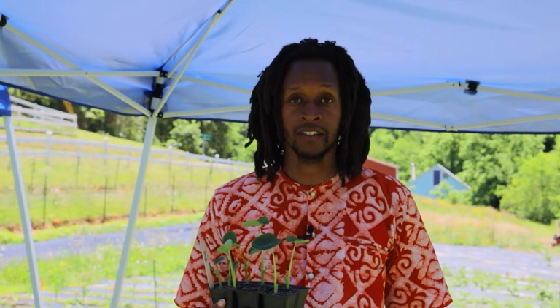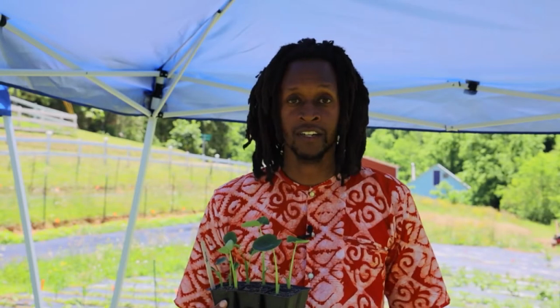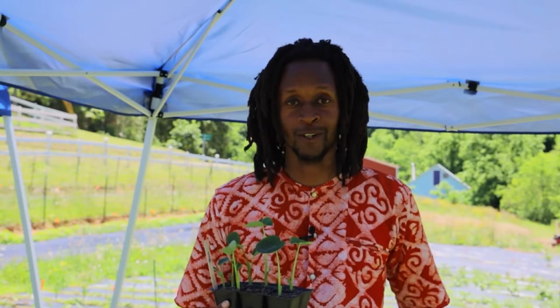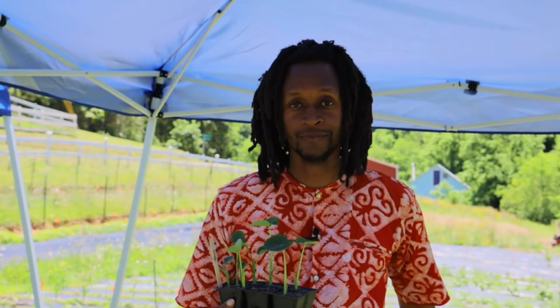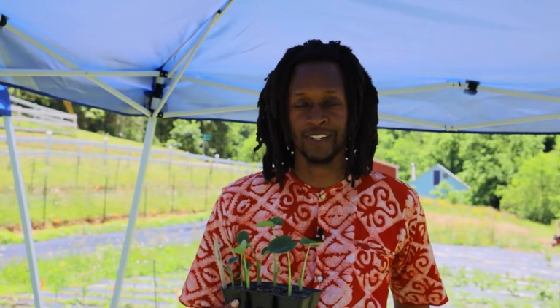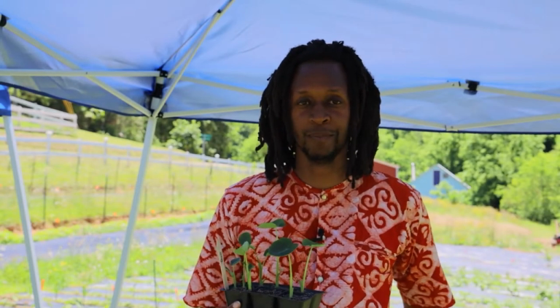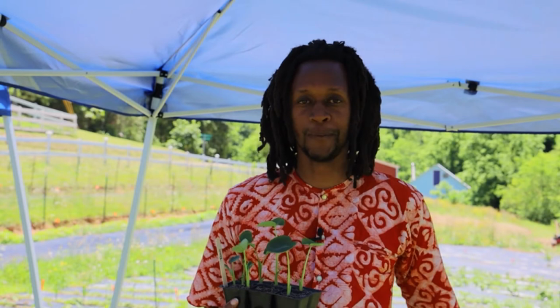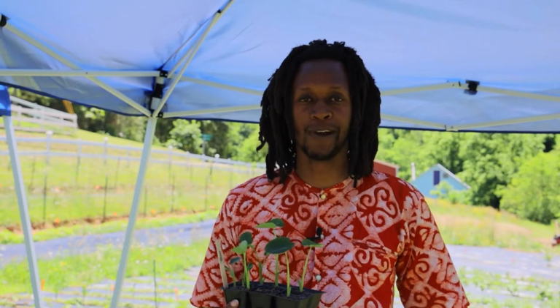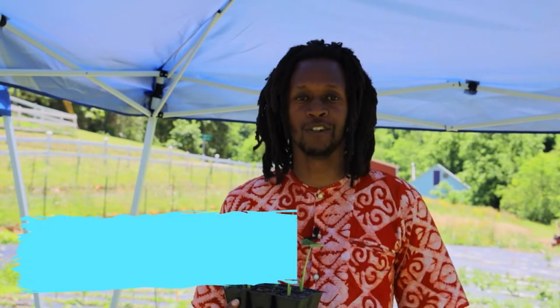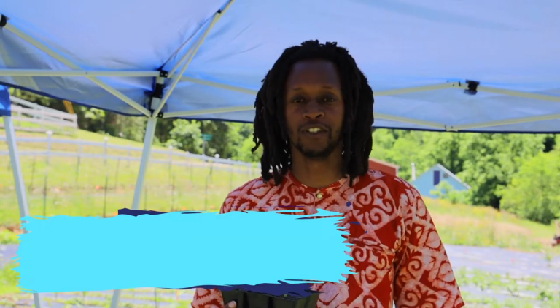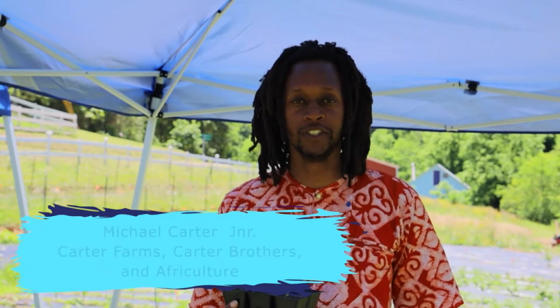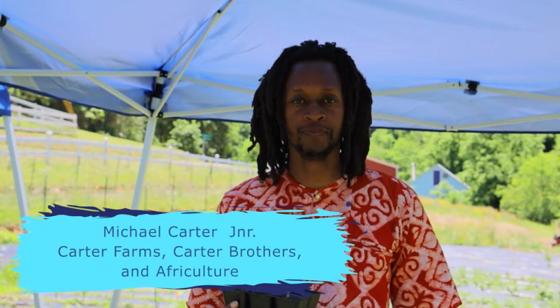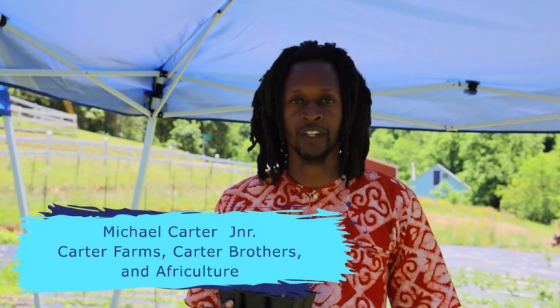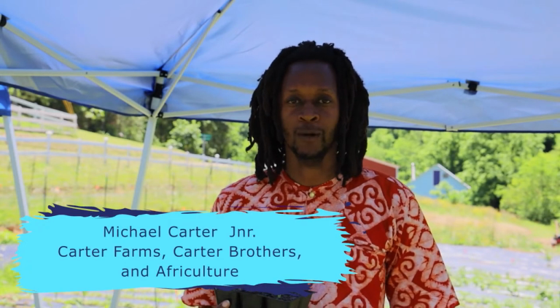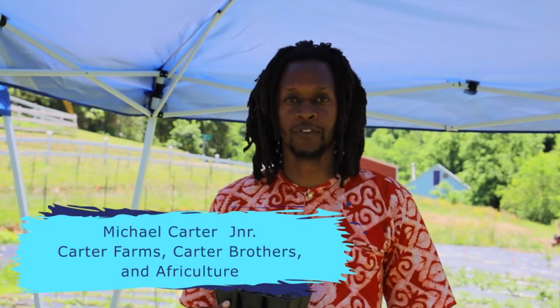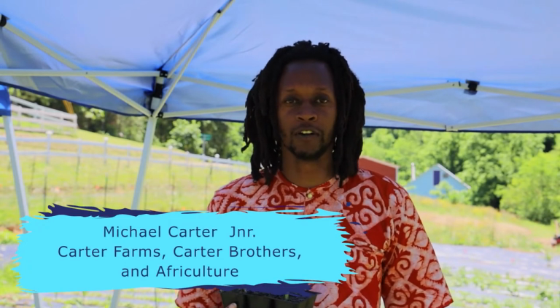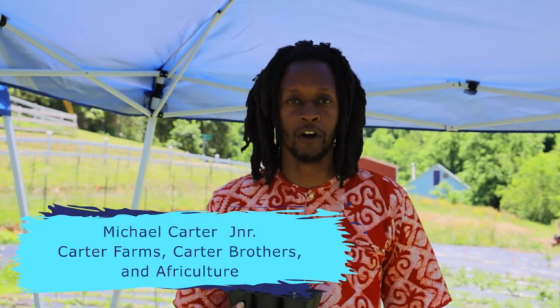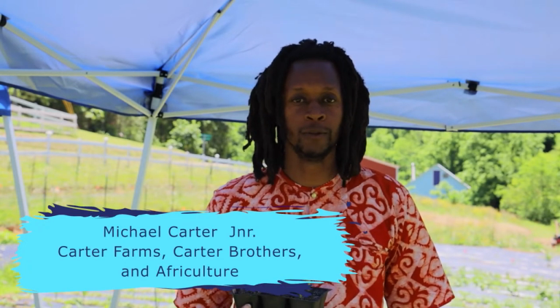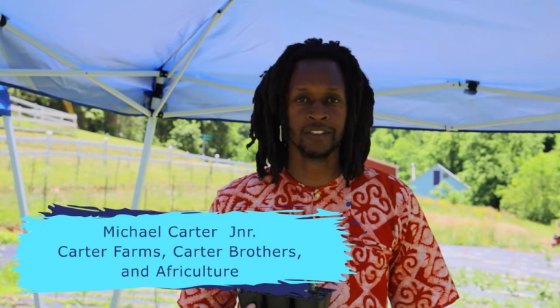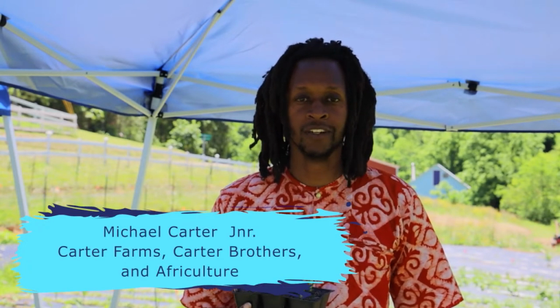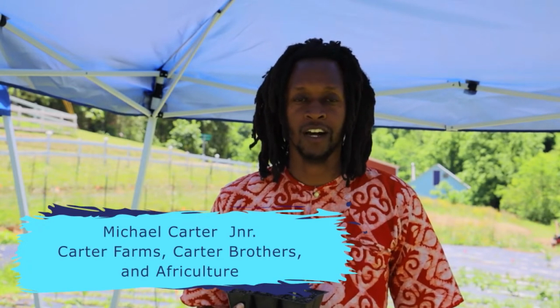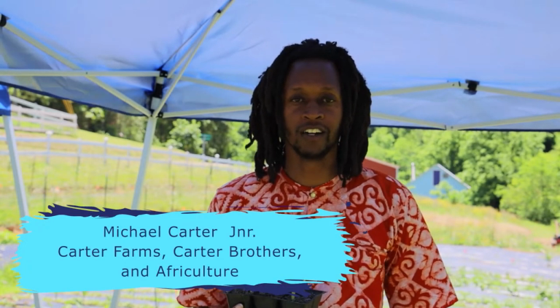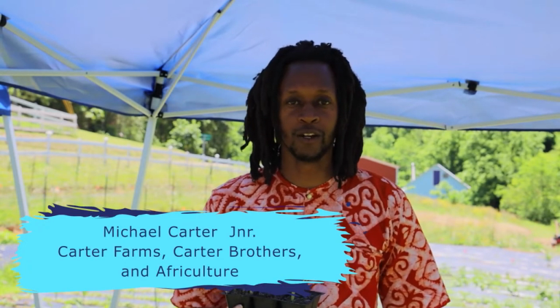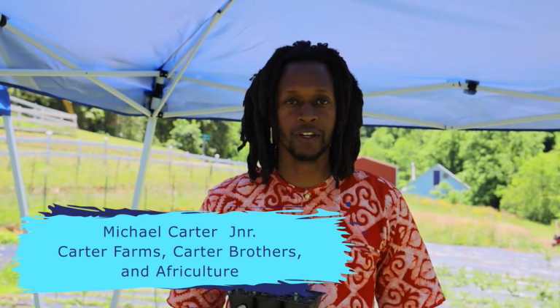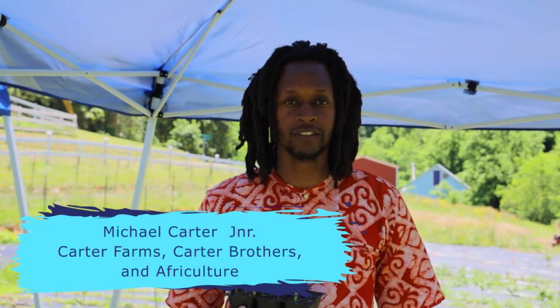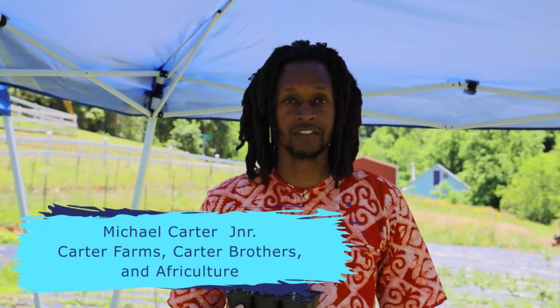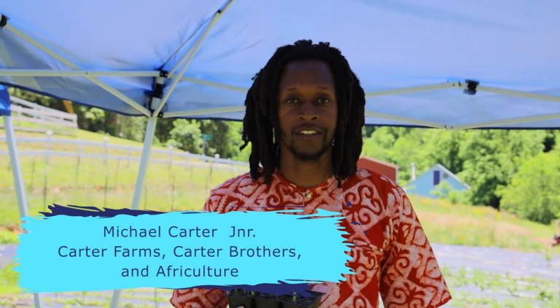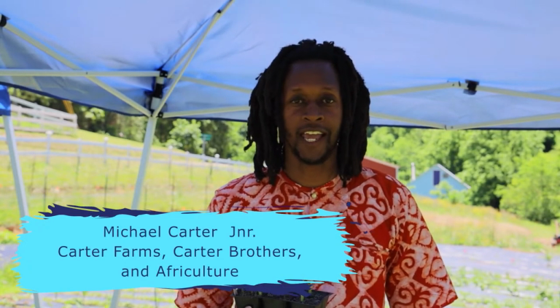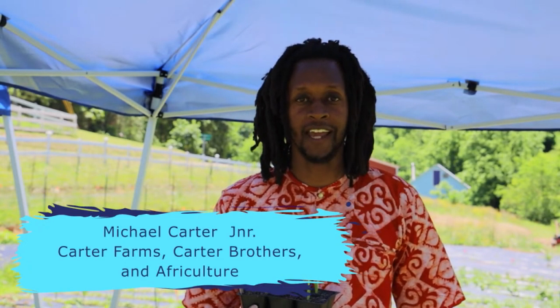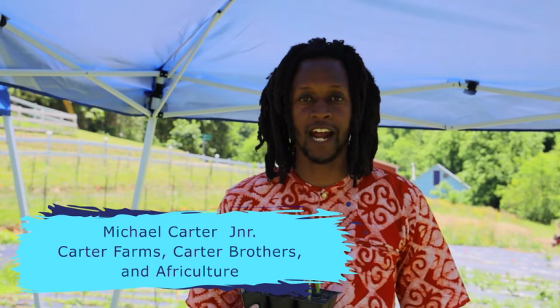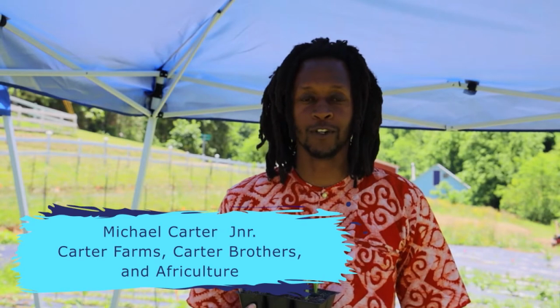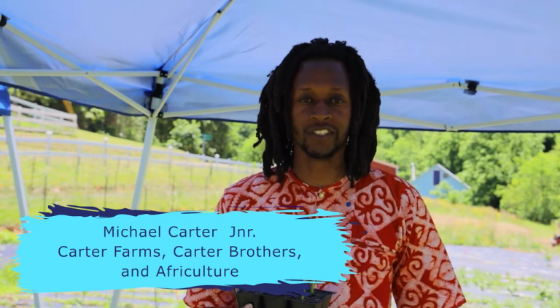Hello, my name is Michael Carter Jr. with Carter Farms, Carter Brothers, and Afro-Culture.